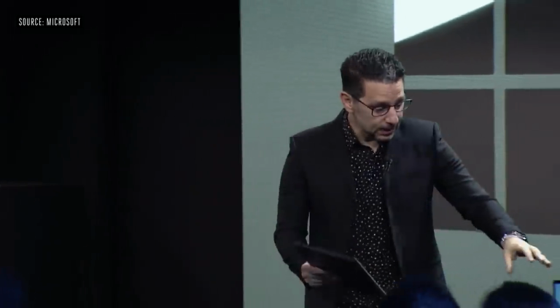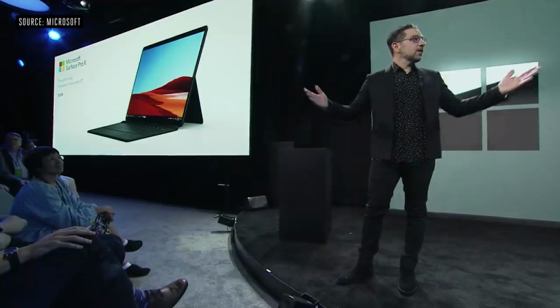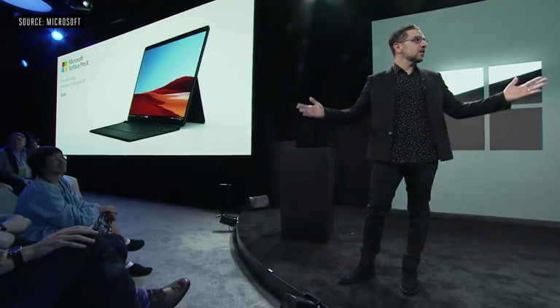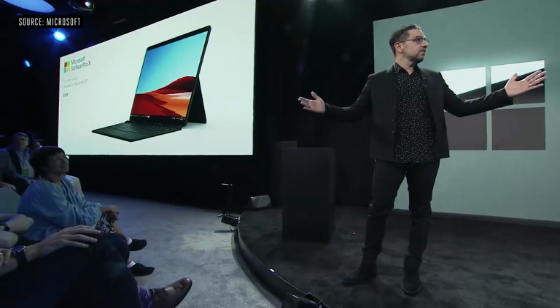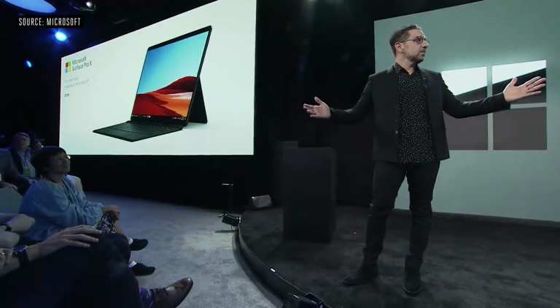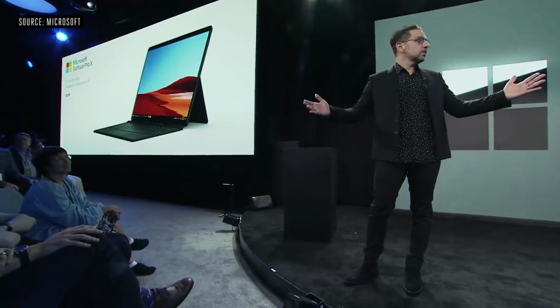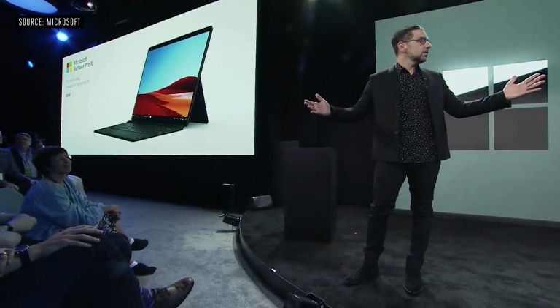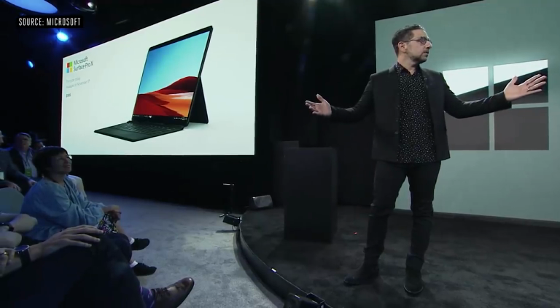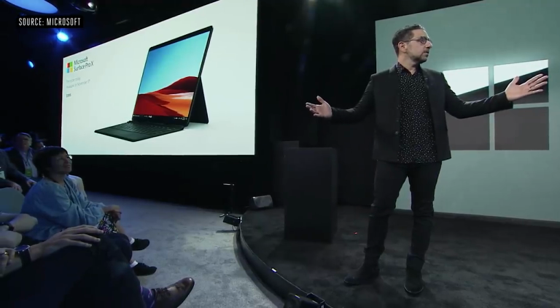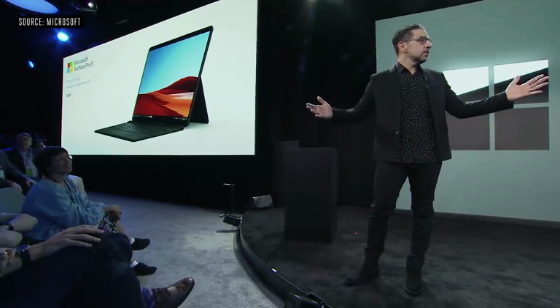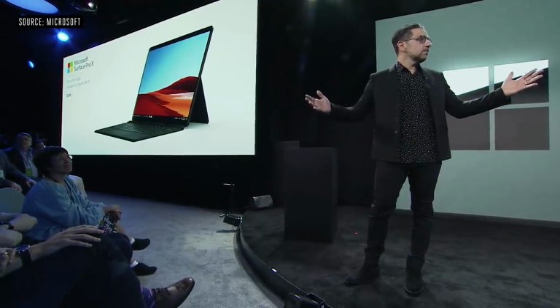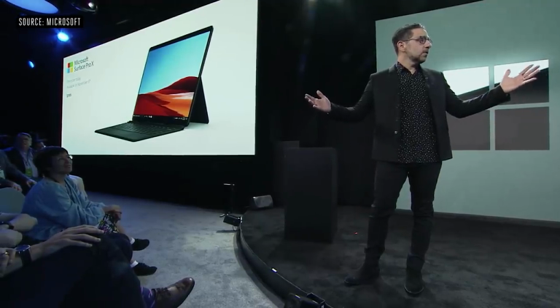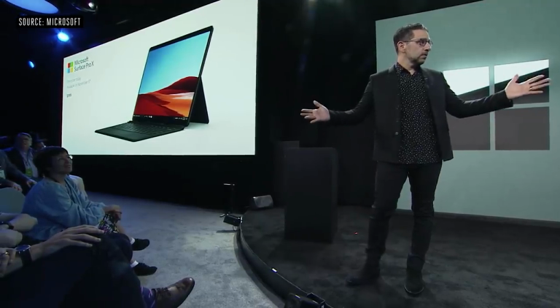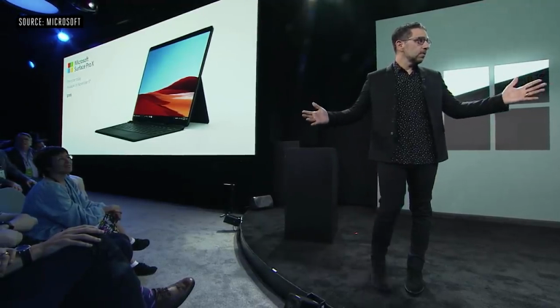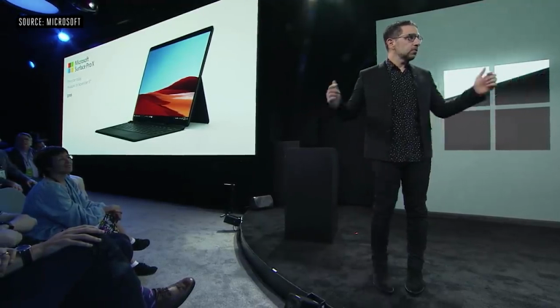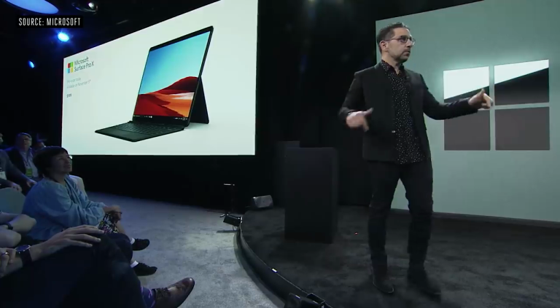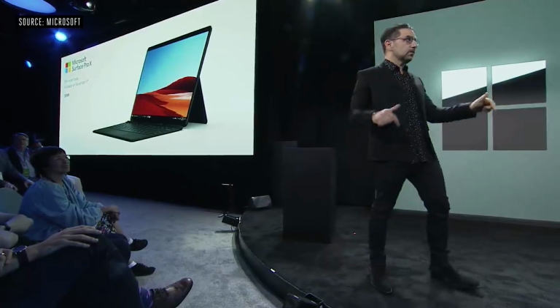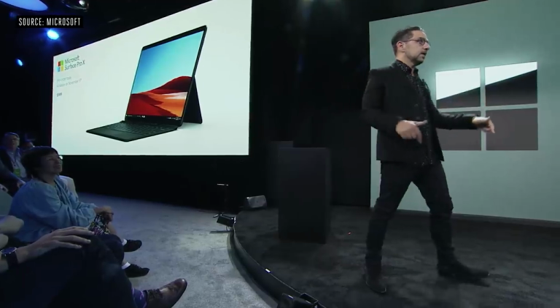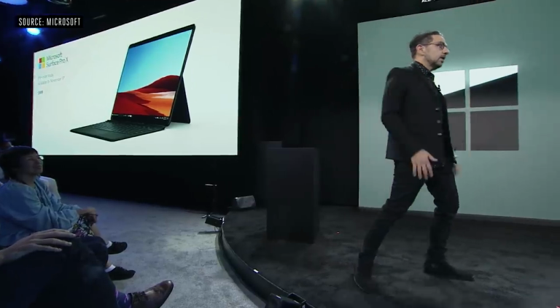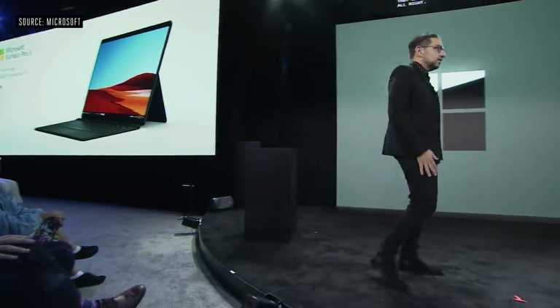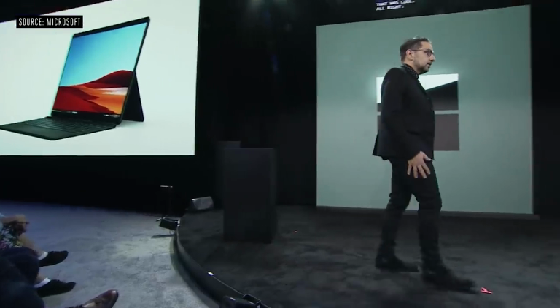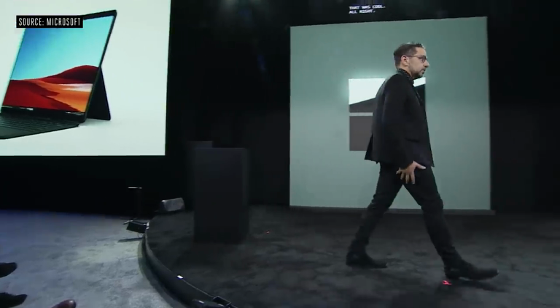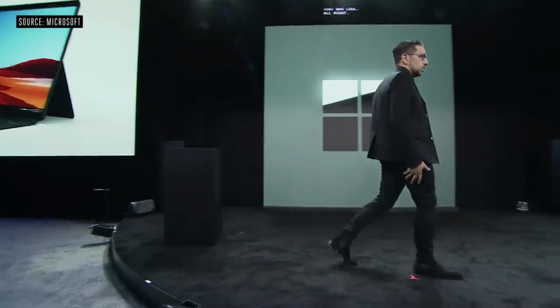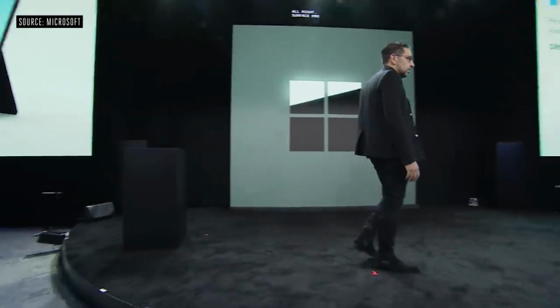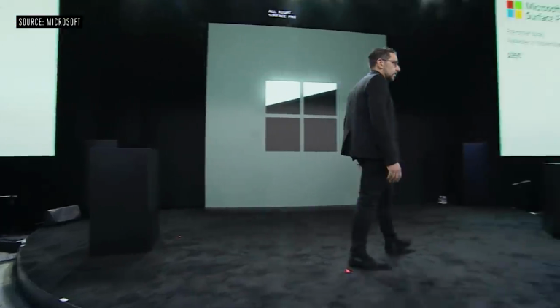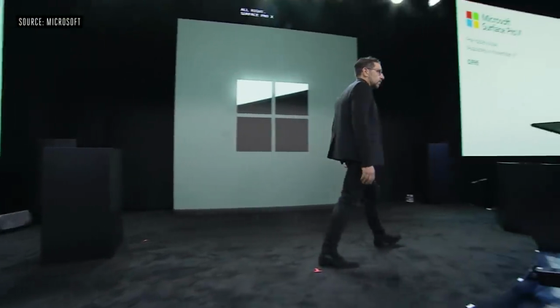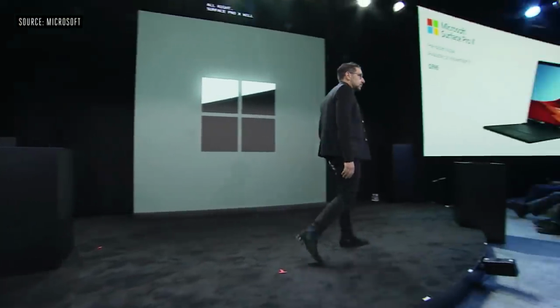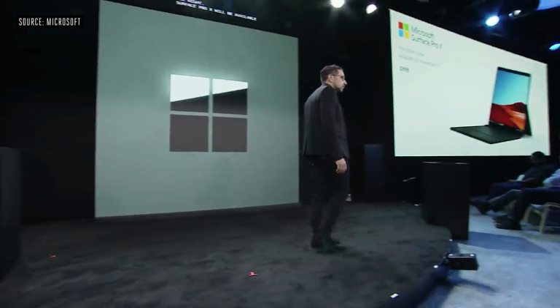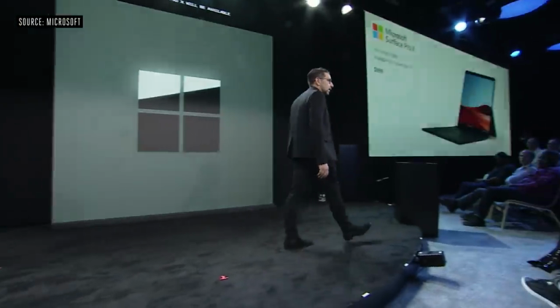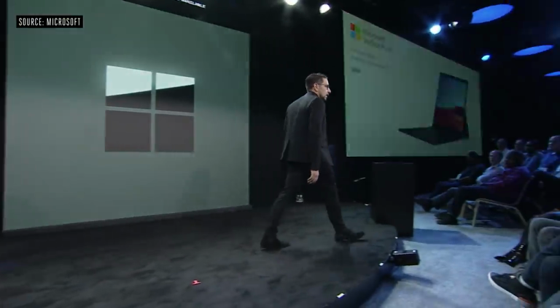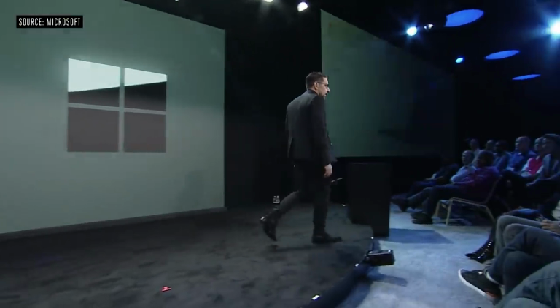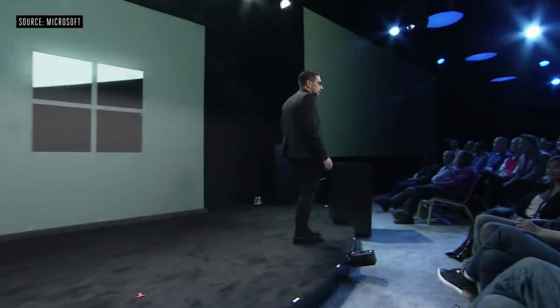Surface Pro X is going to be available early November. You can pre-order it right now — if you want it, you should probably pre-order it.